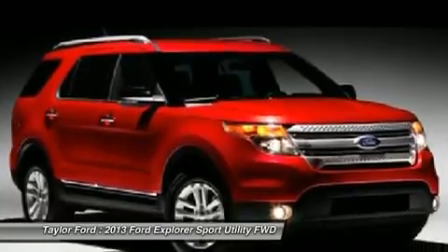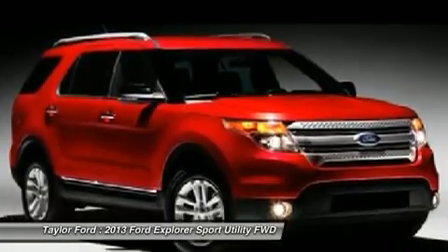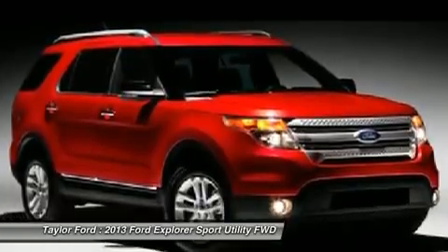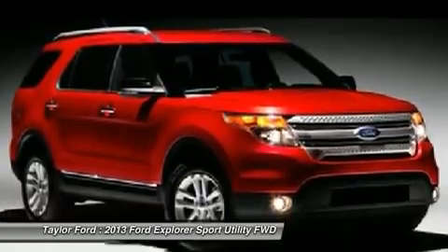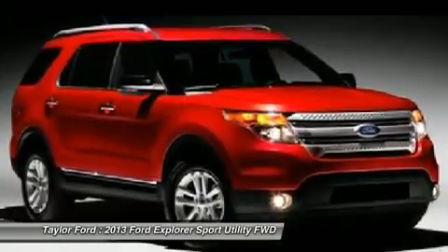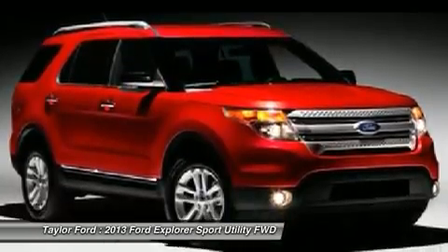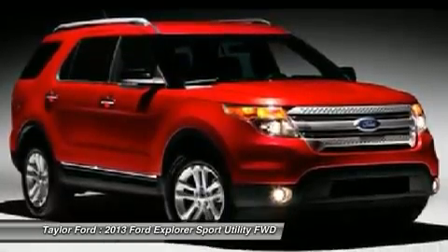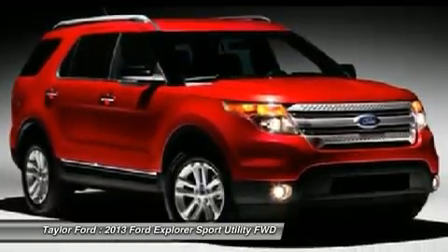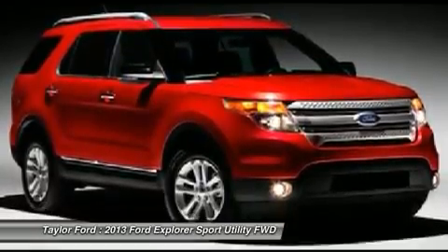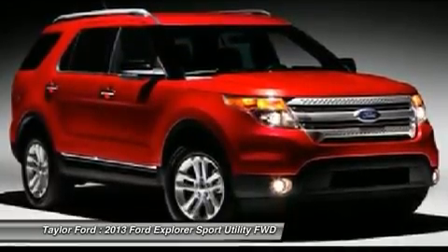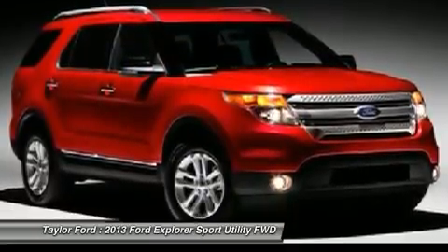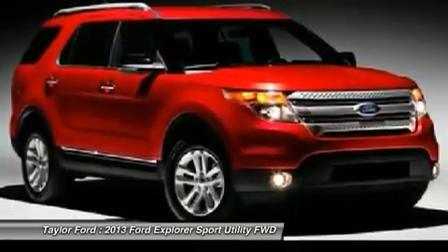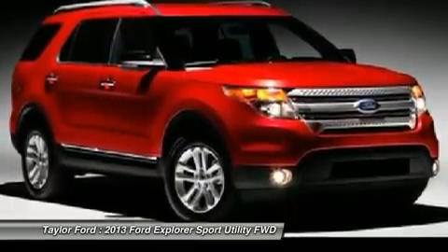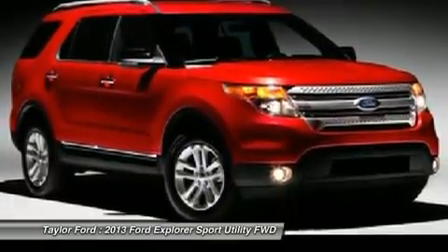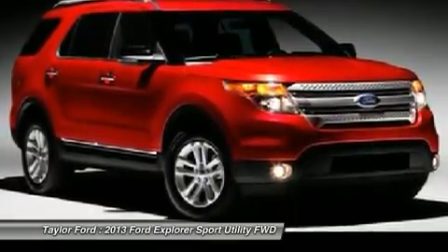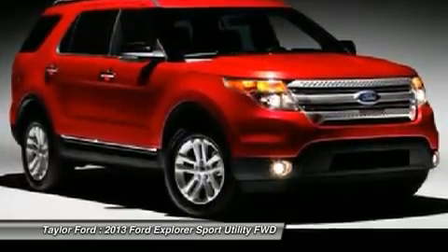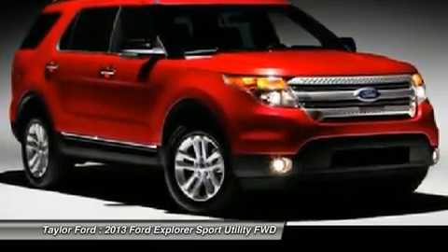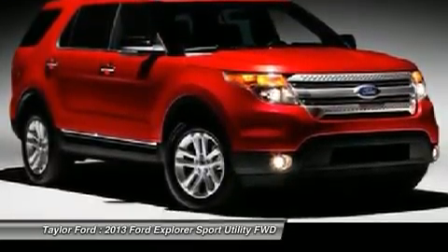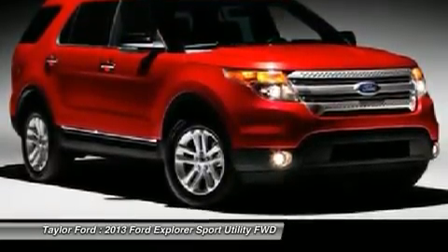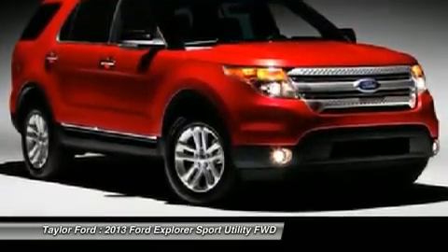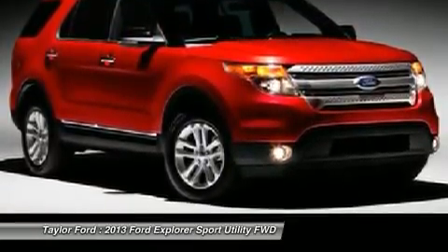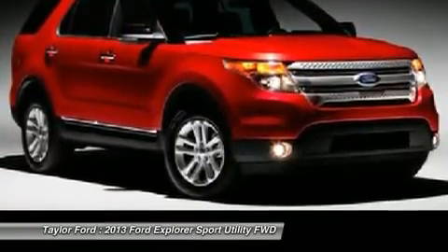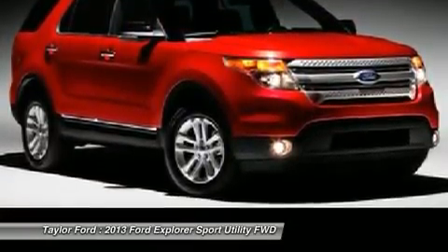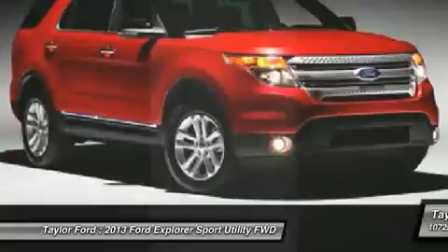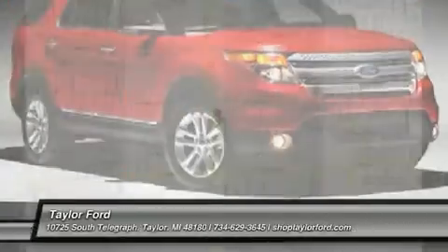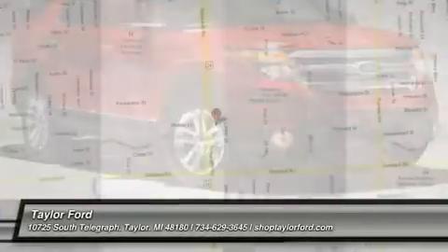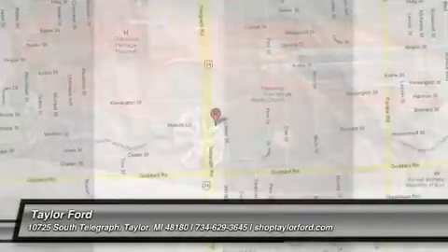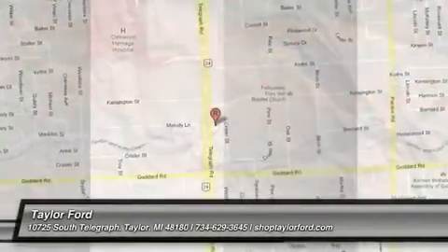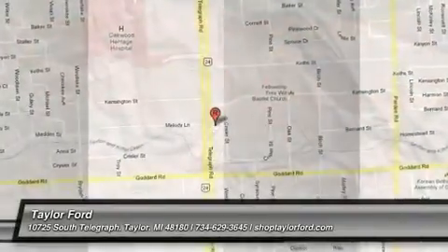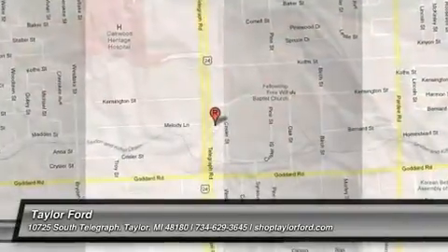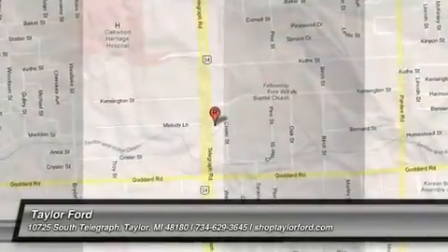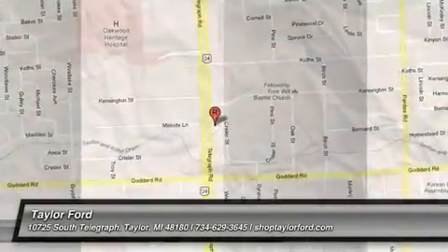Keyless entry, floor mats, cruise control. Your new ride is just a phone call away.